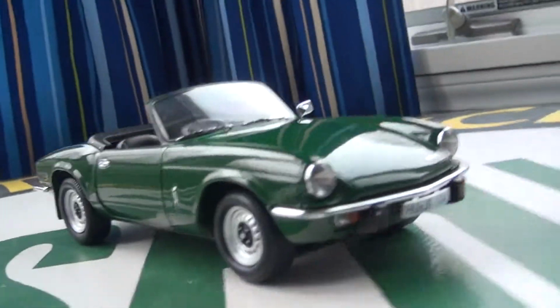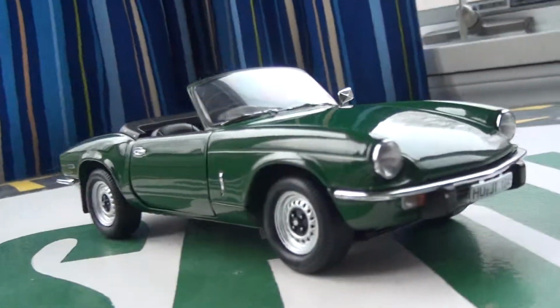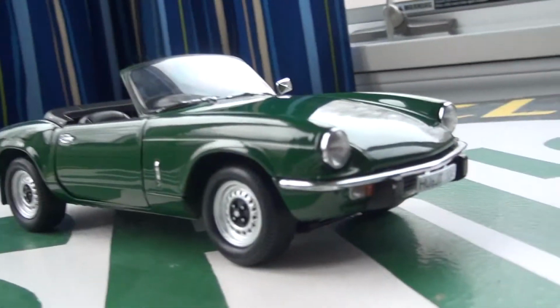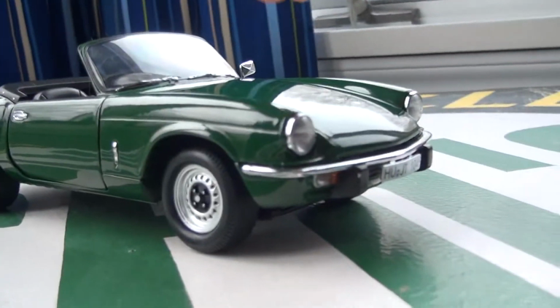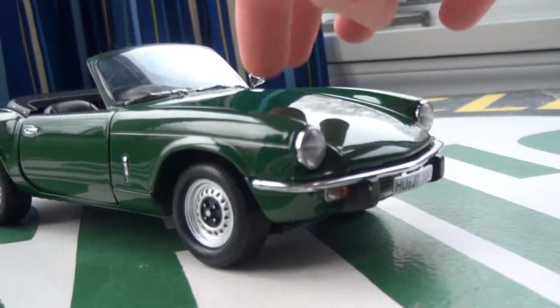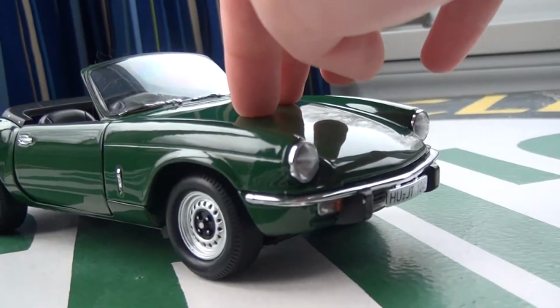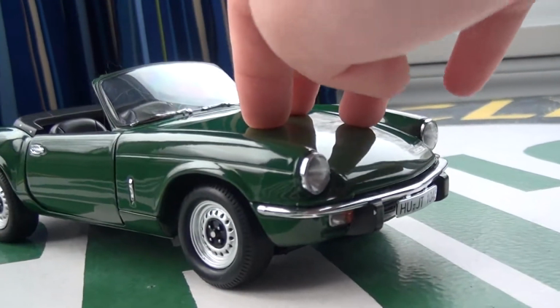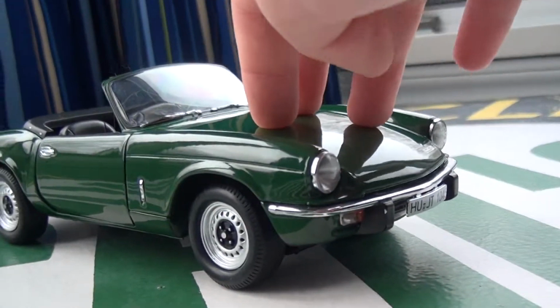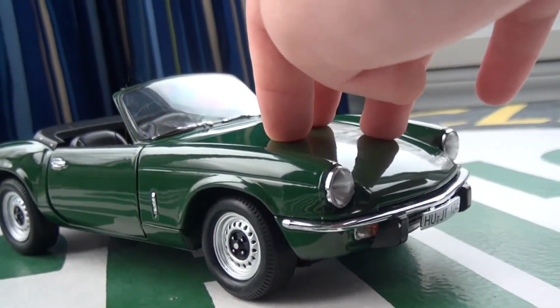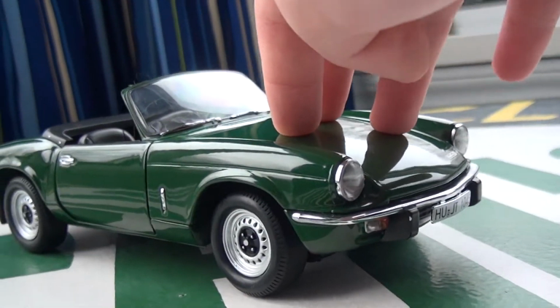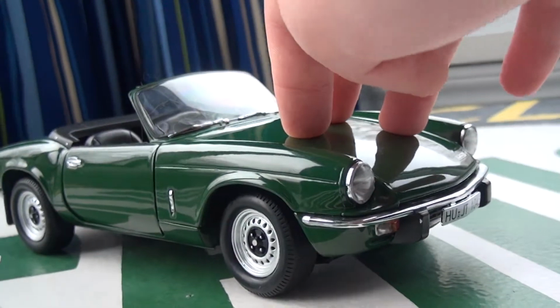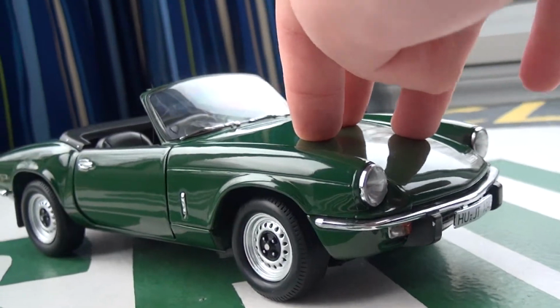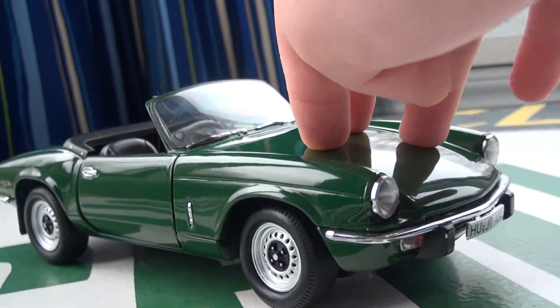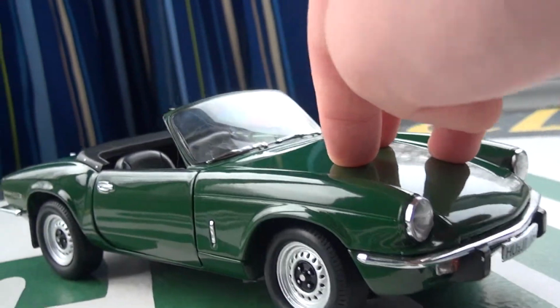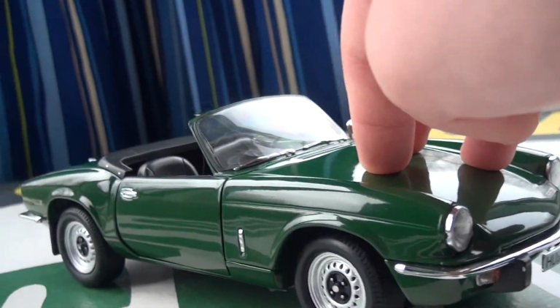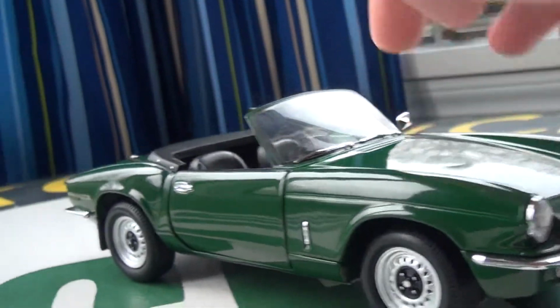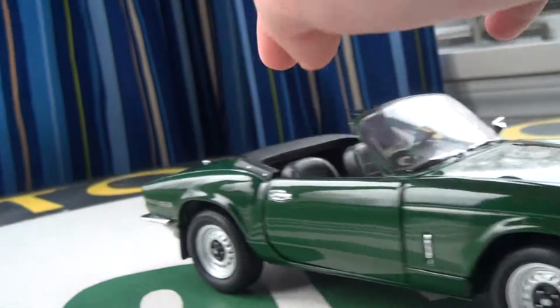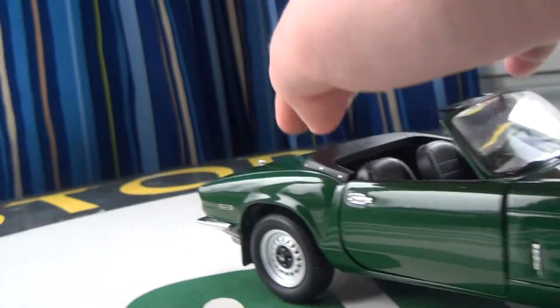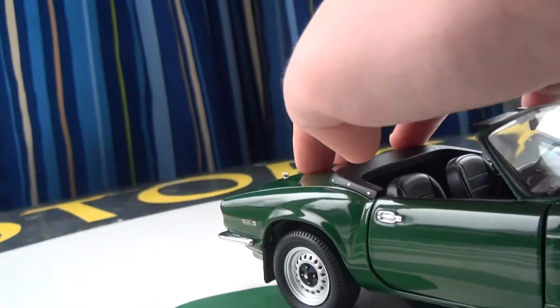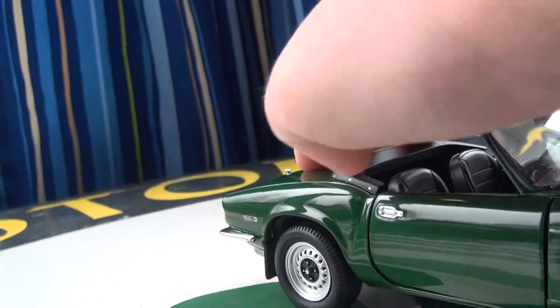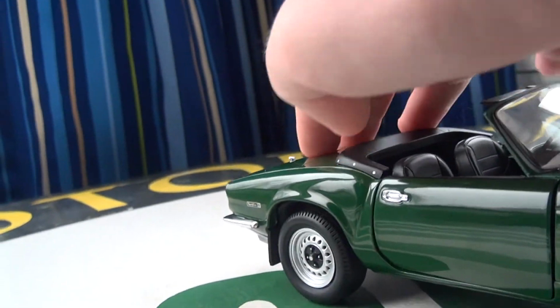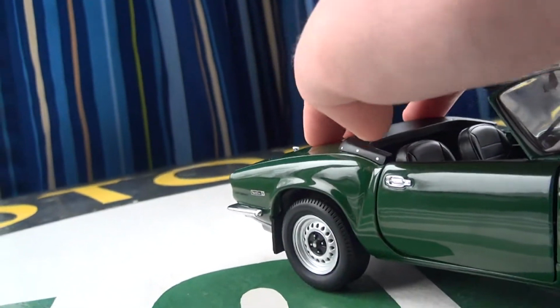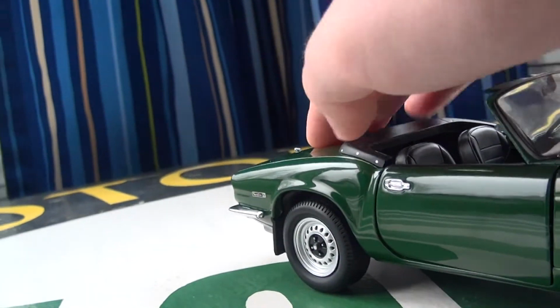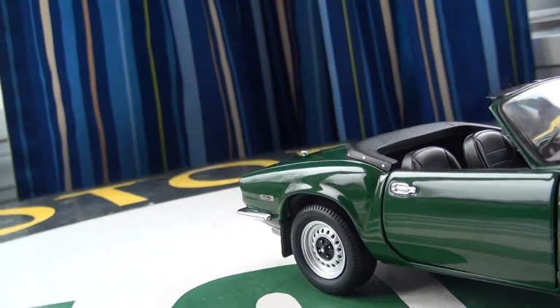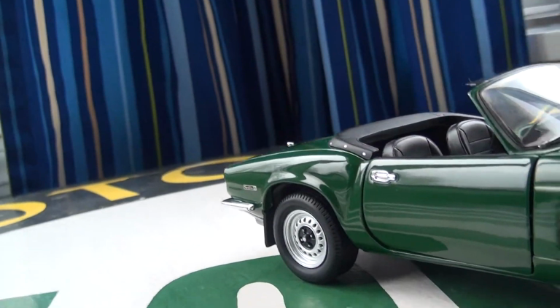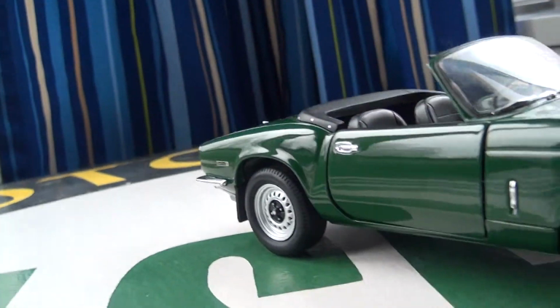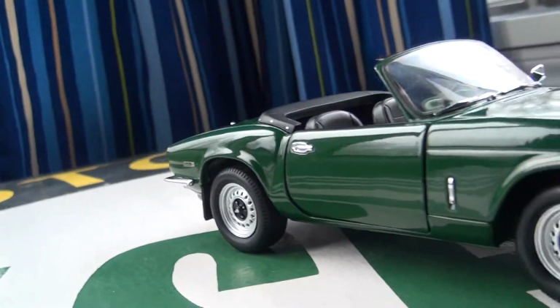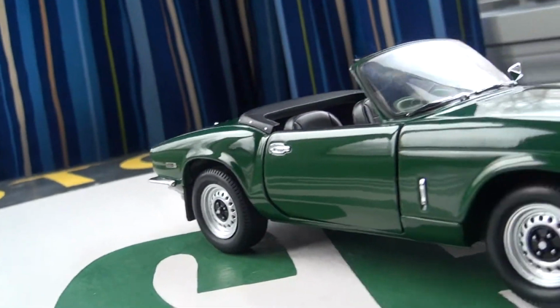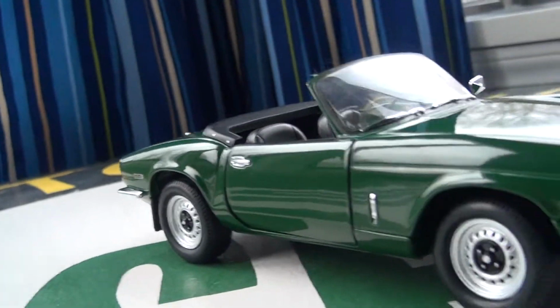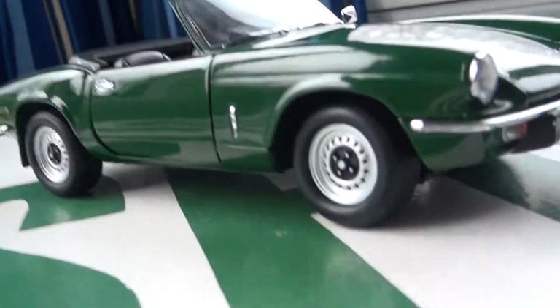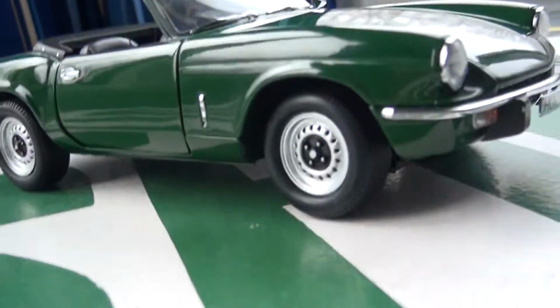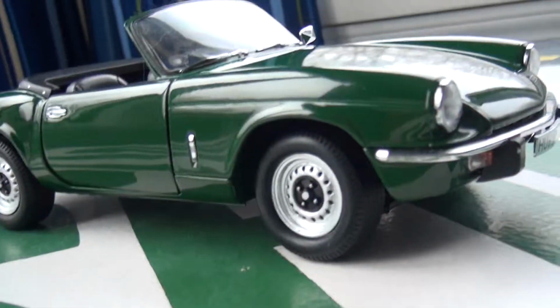Suspension — there is no suspension. It is a cheaper model, so I do understand.